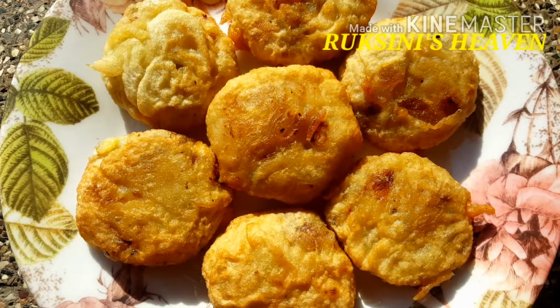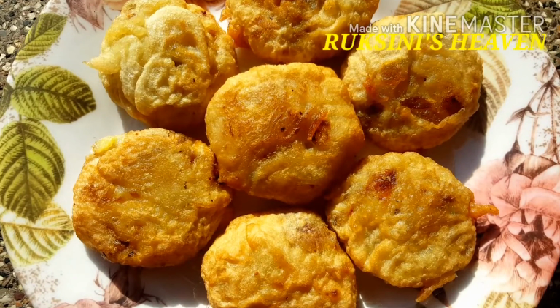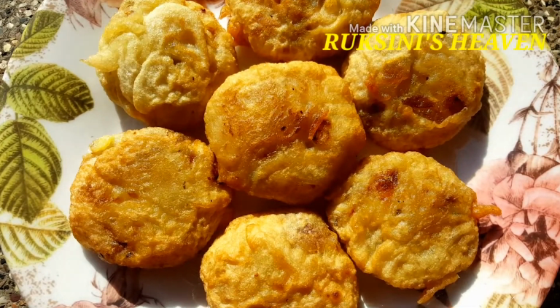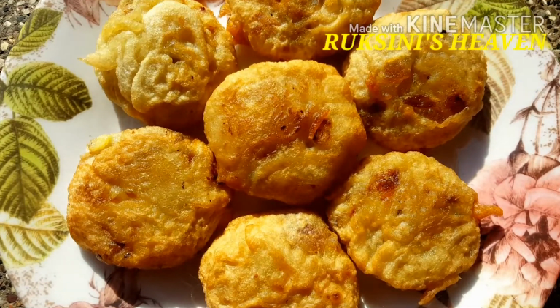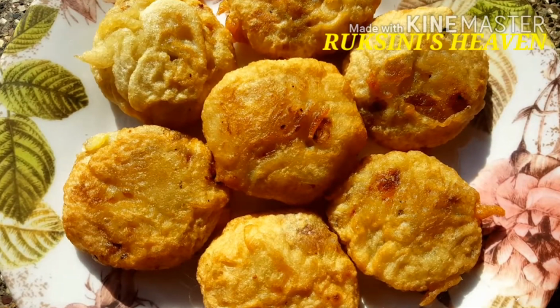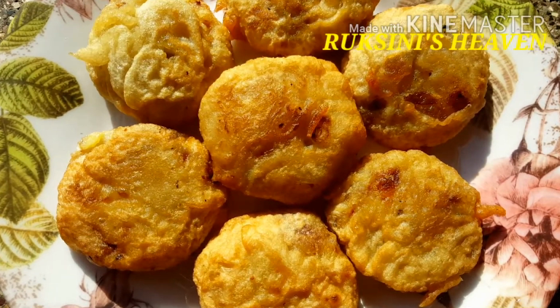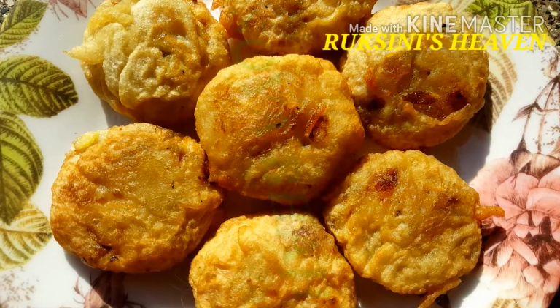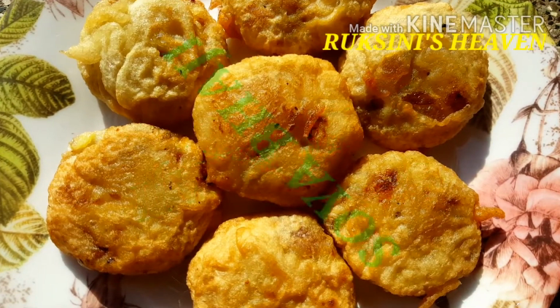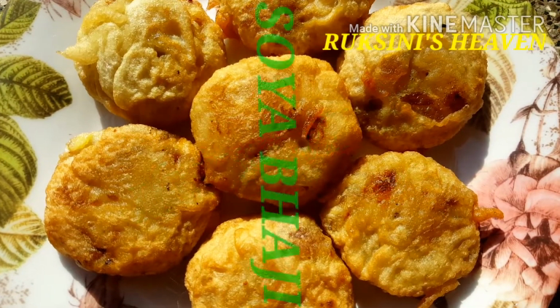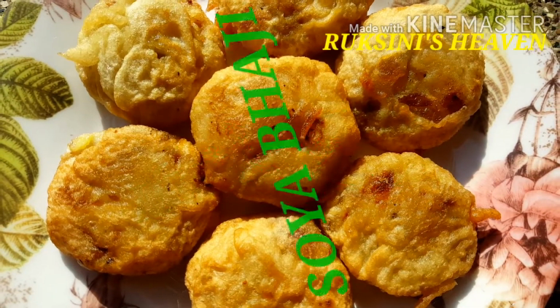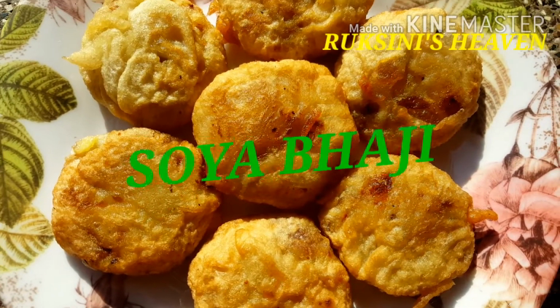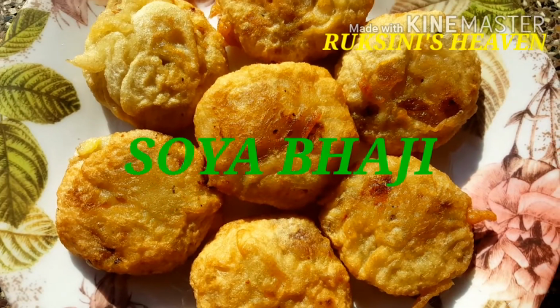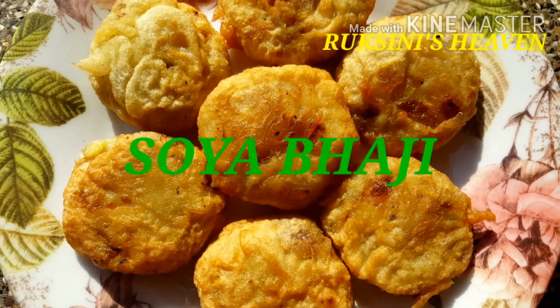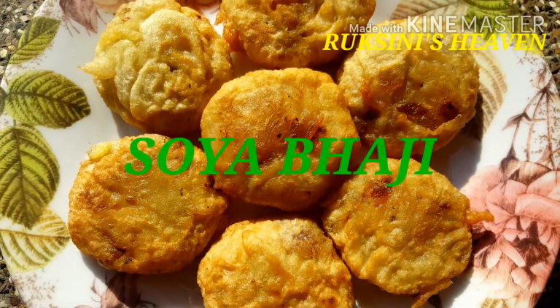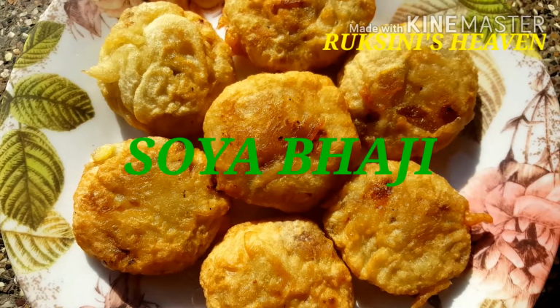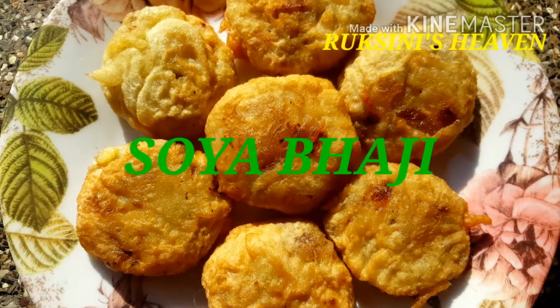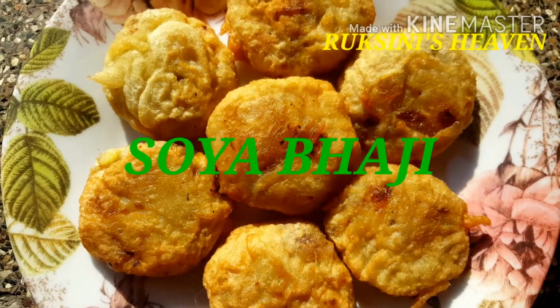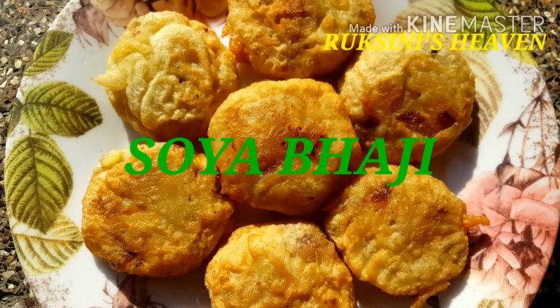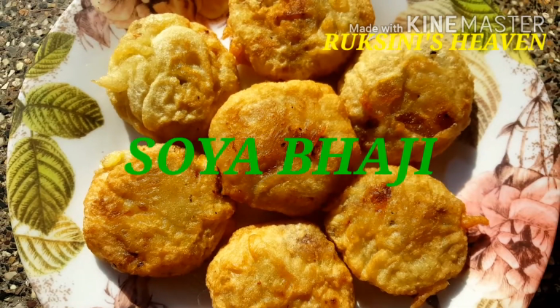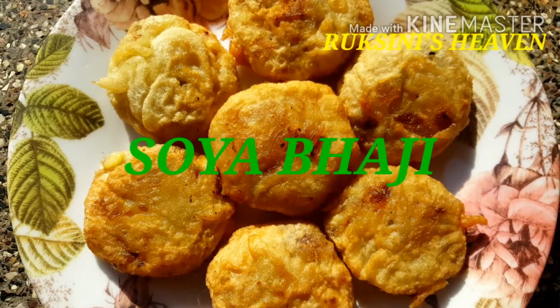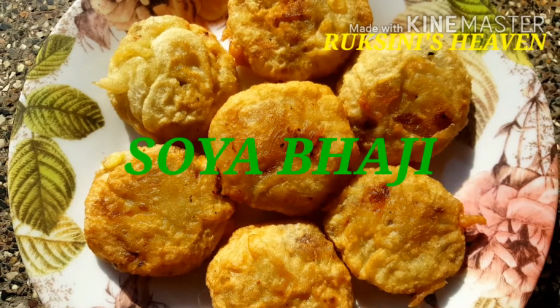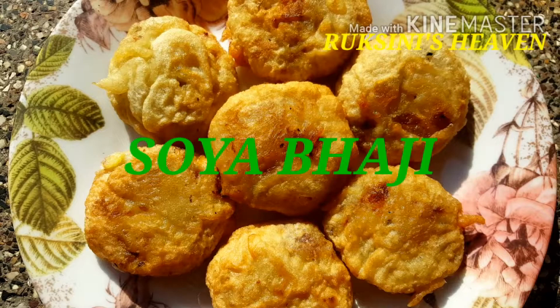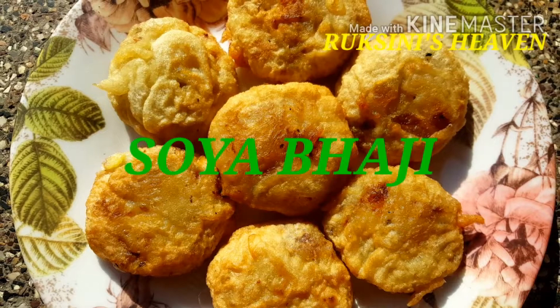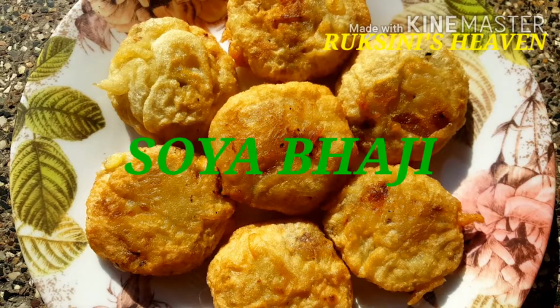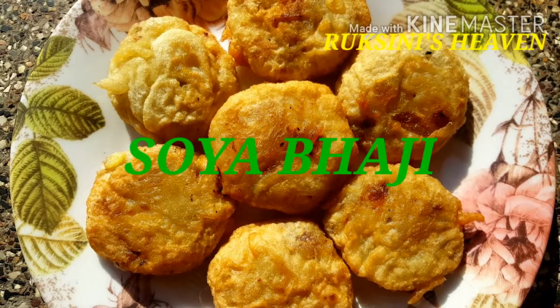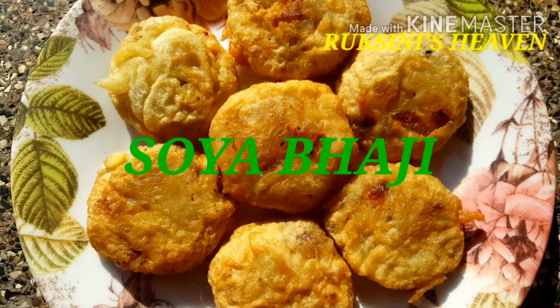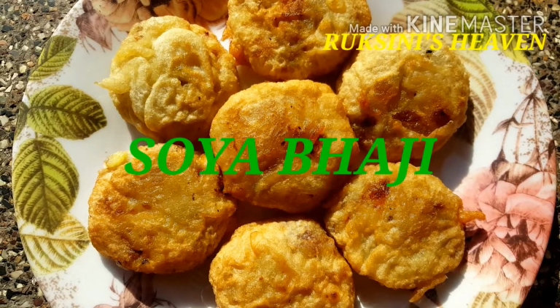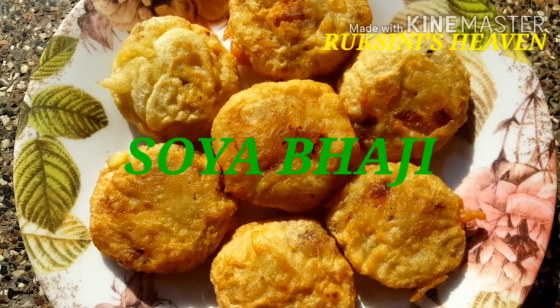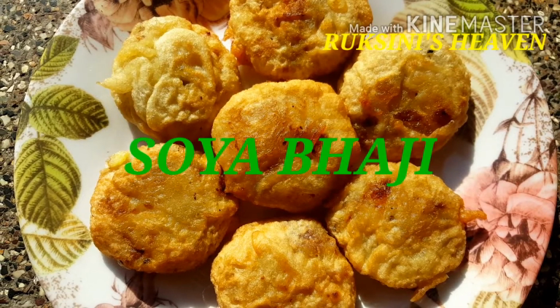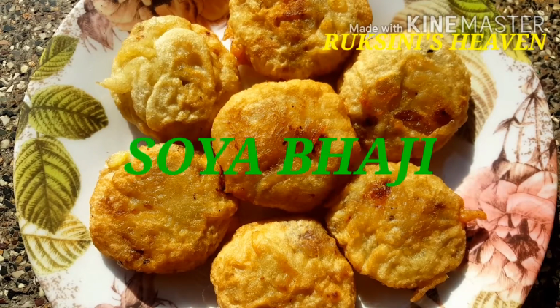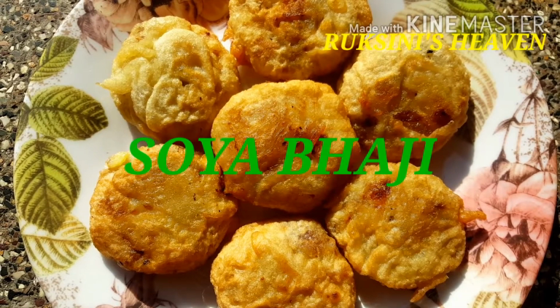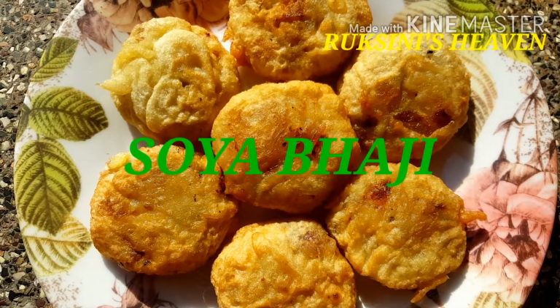I am going to add soya budge. I am interested in the ingredients that we are working with.